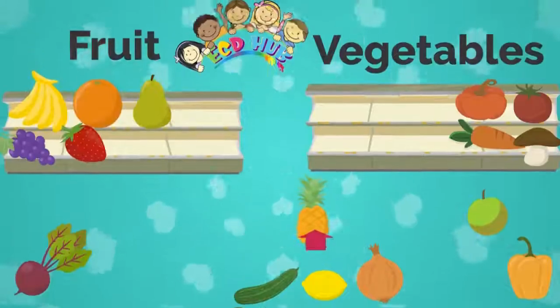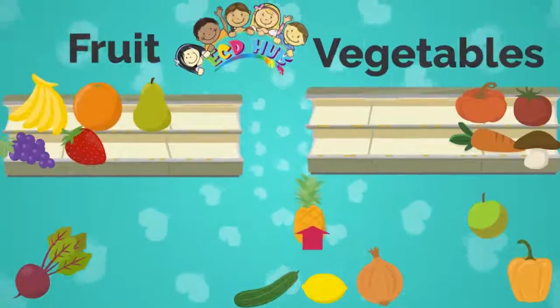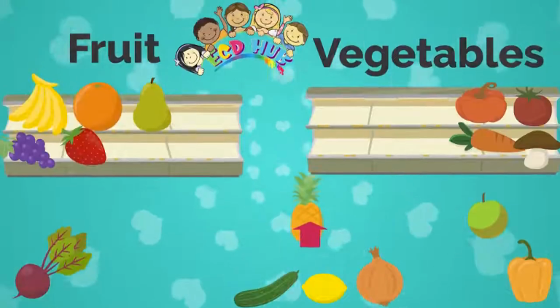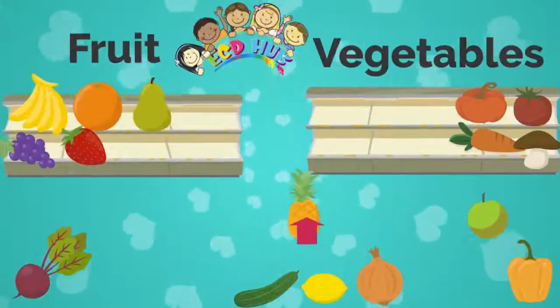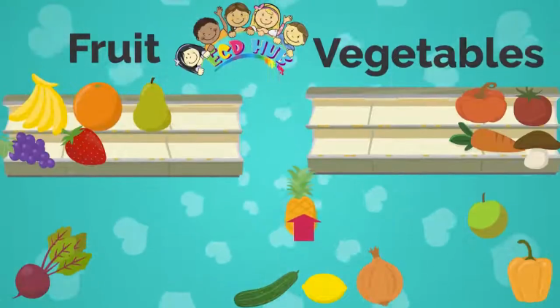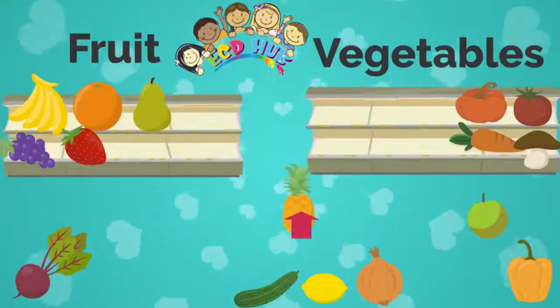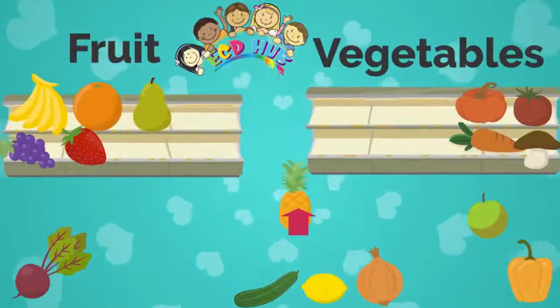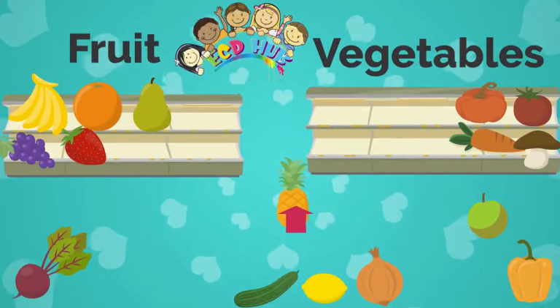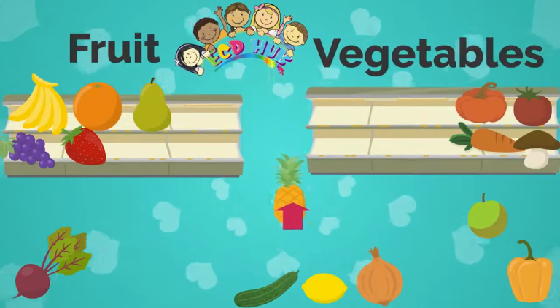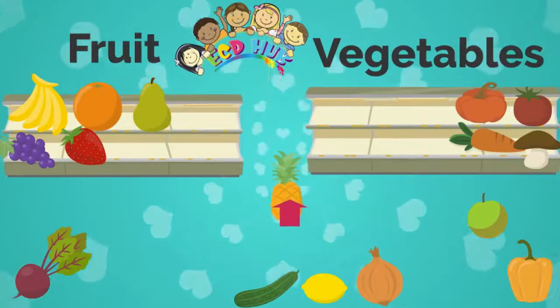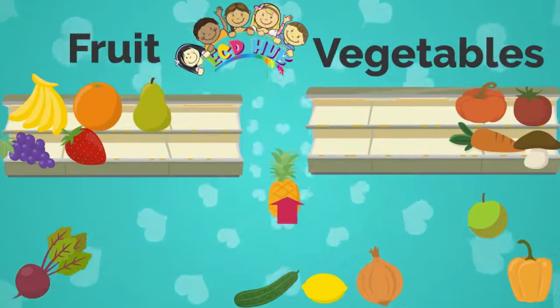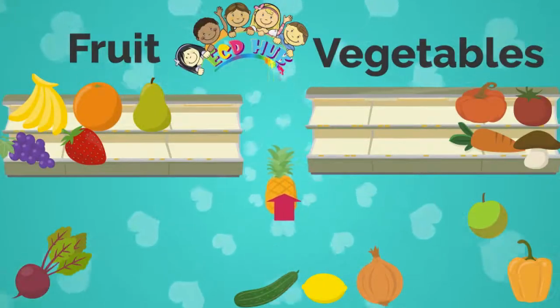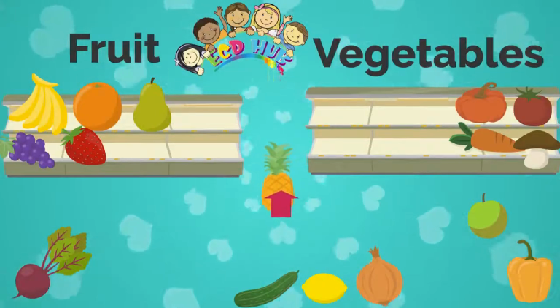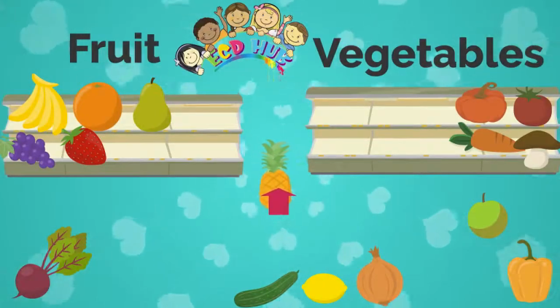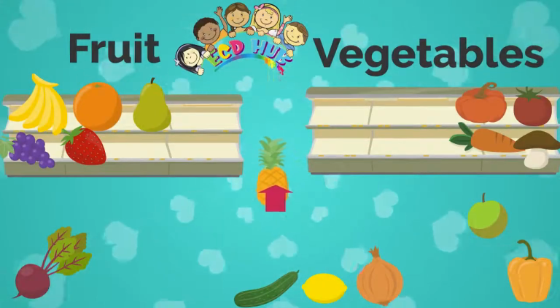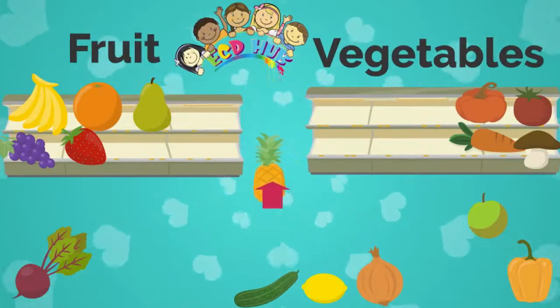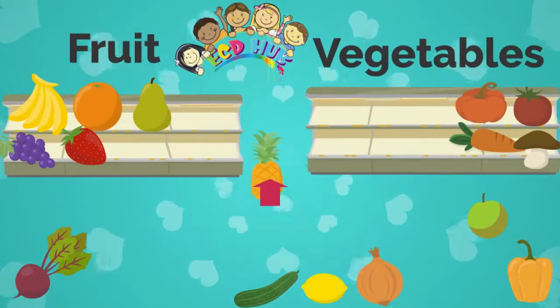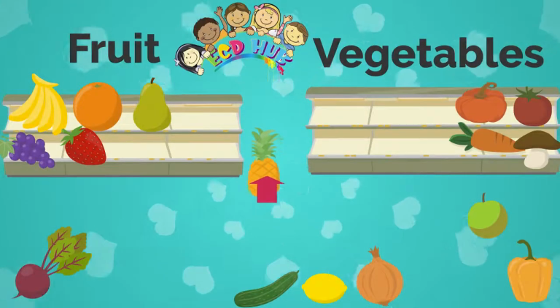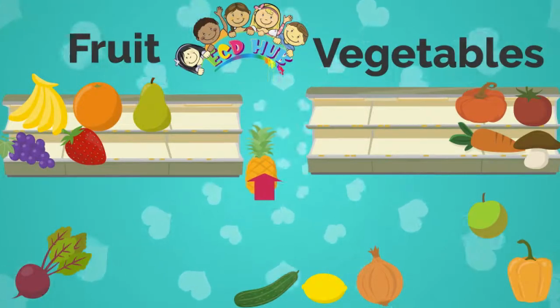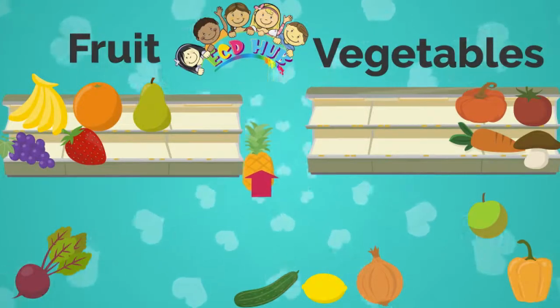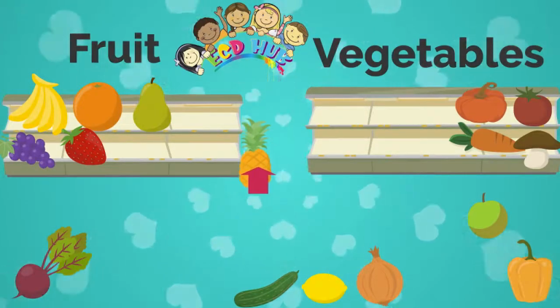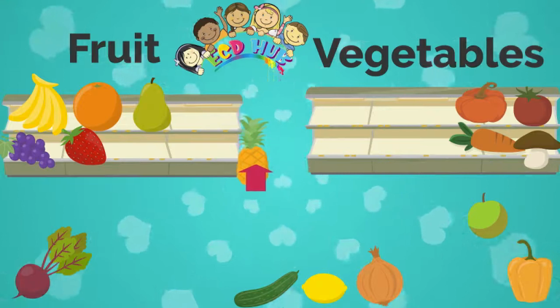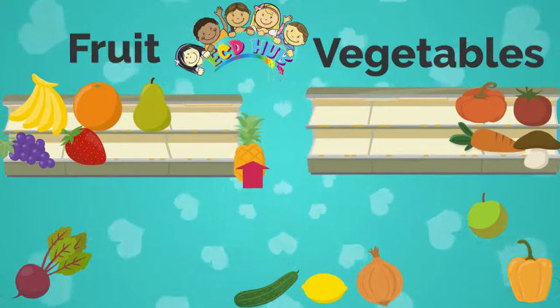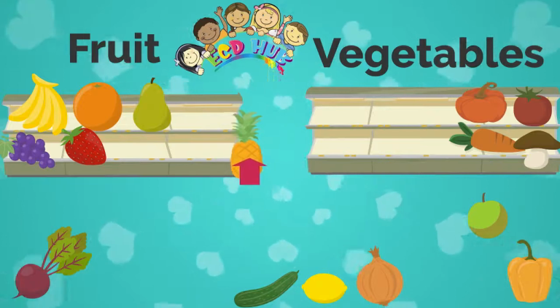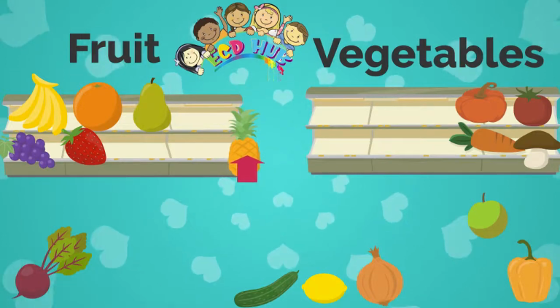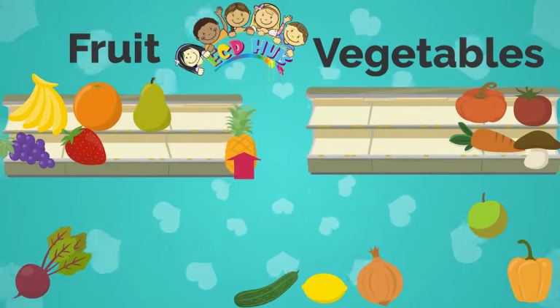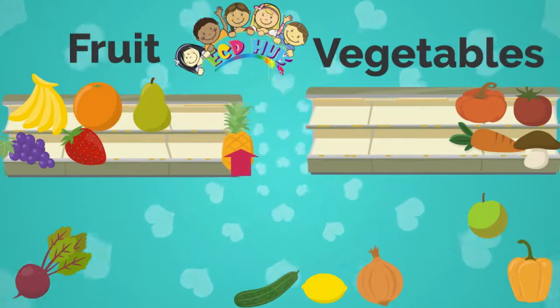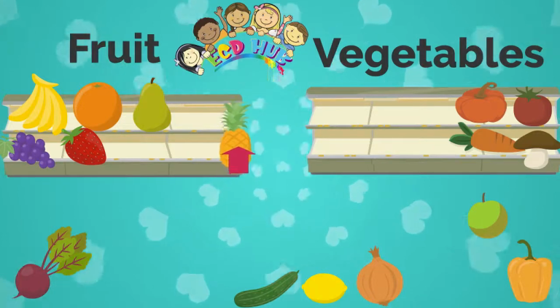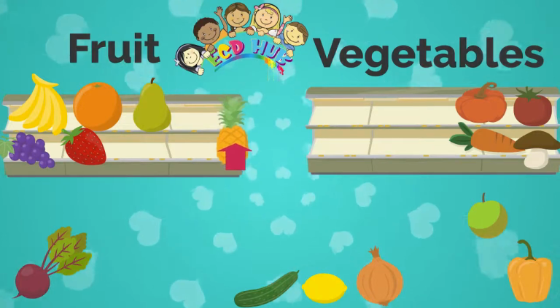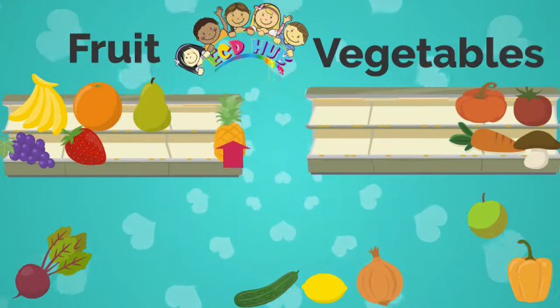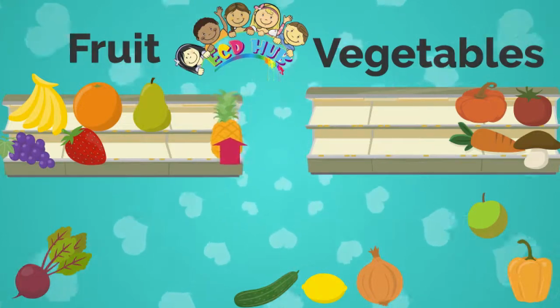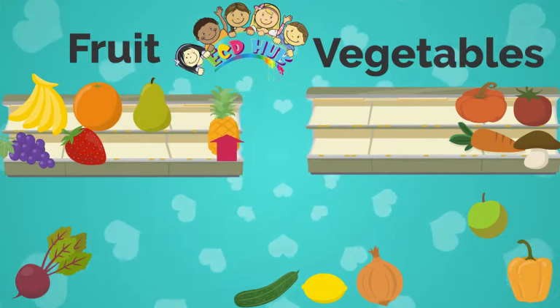Look, it is a pineapple, and we will put it in the fruit fridge, because pineapple is a fruit.